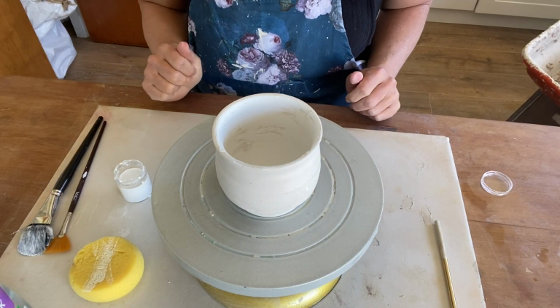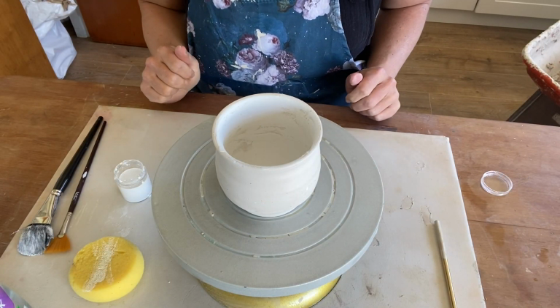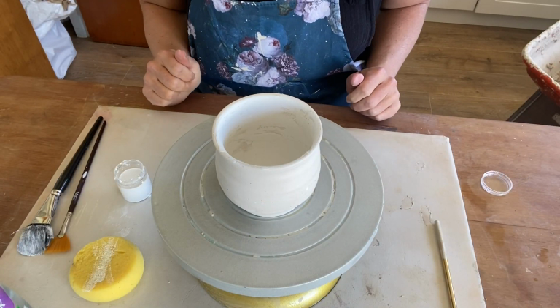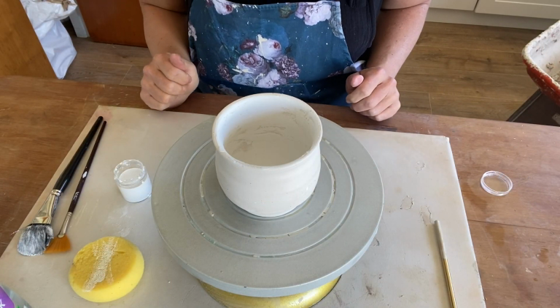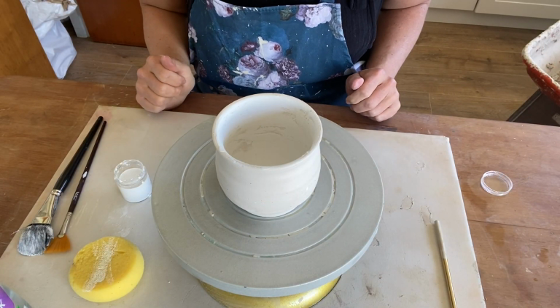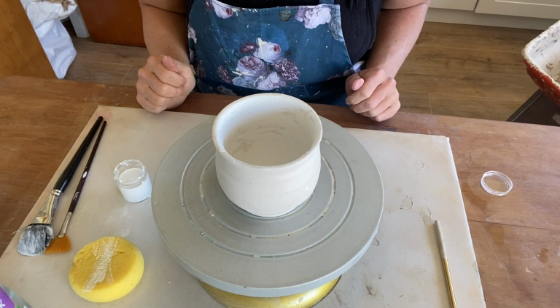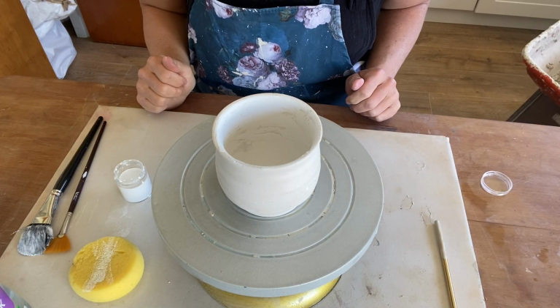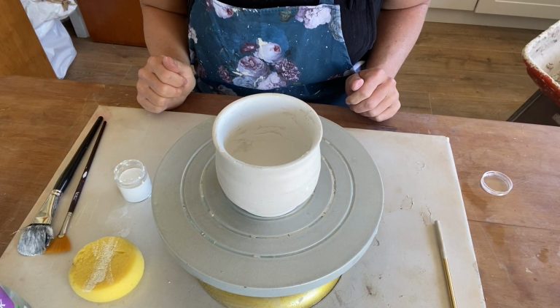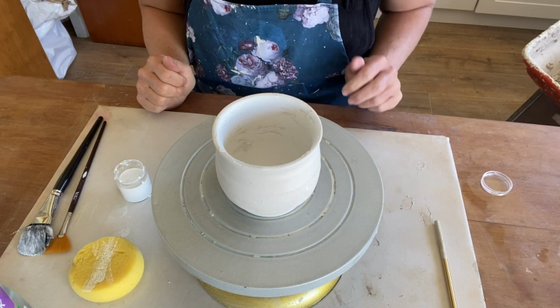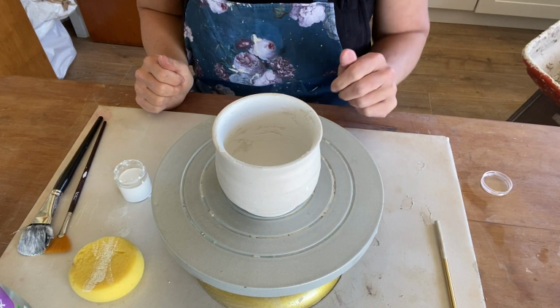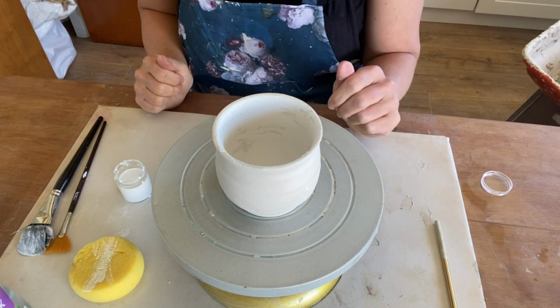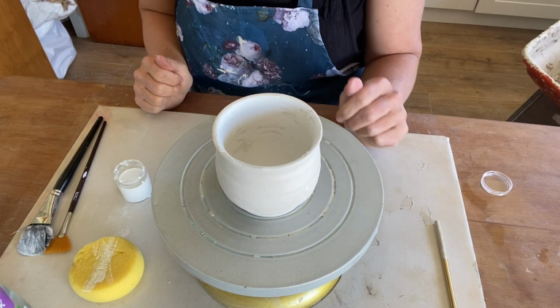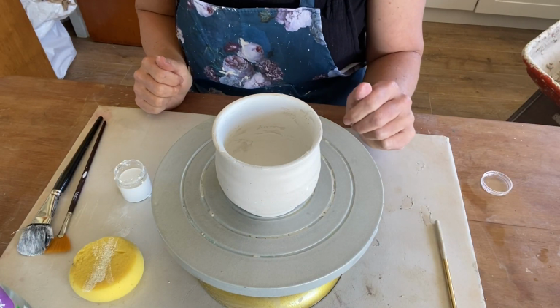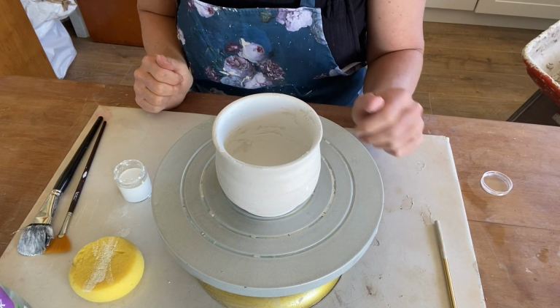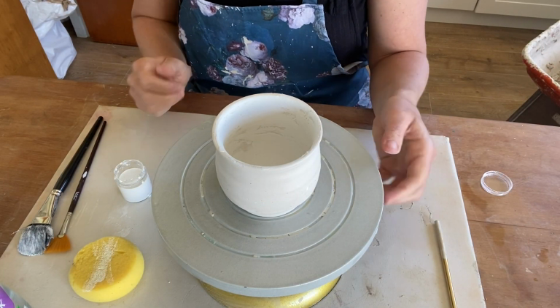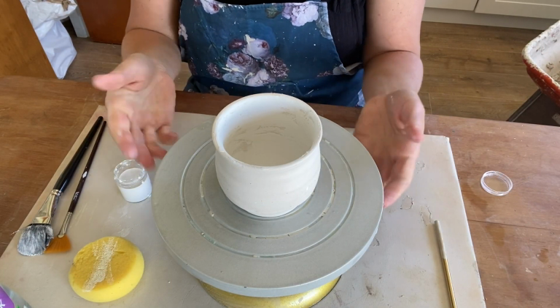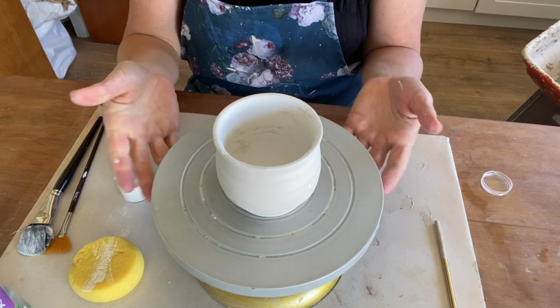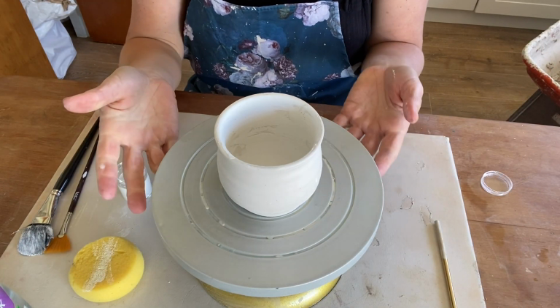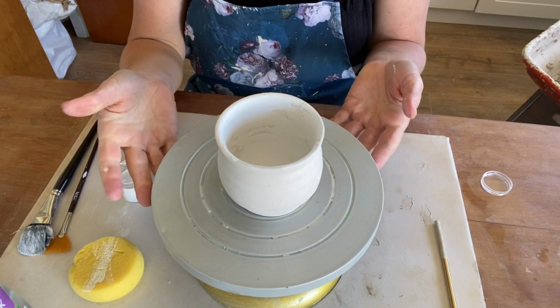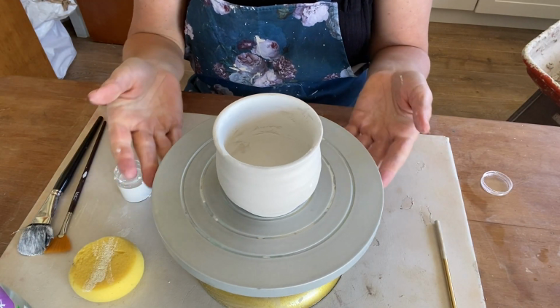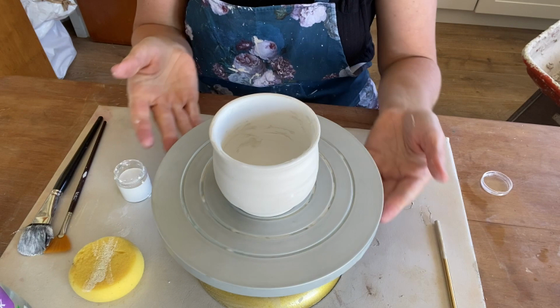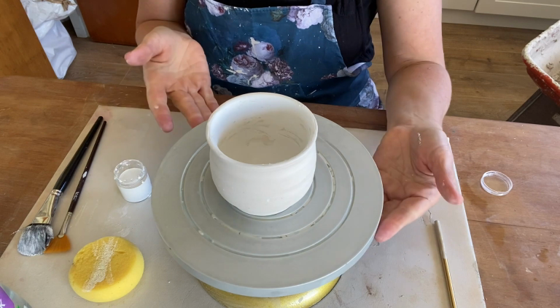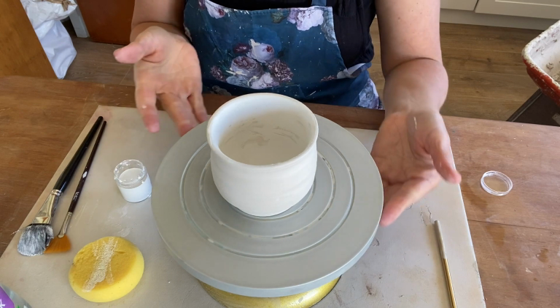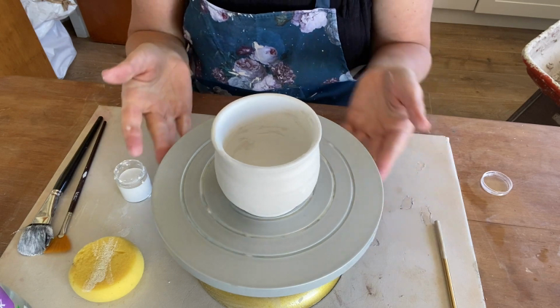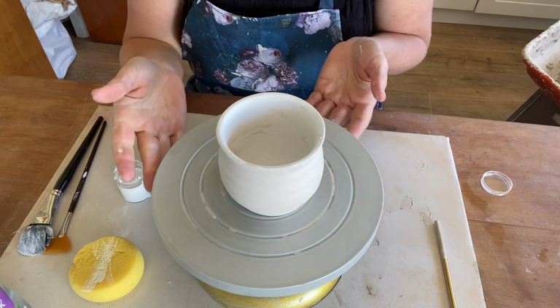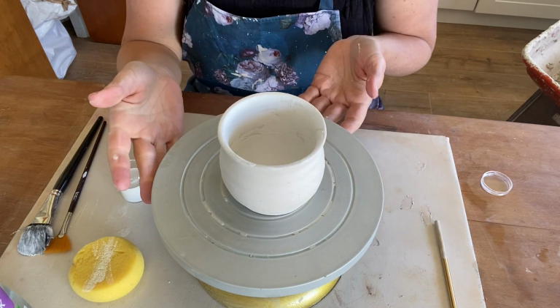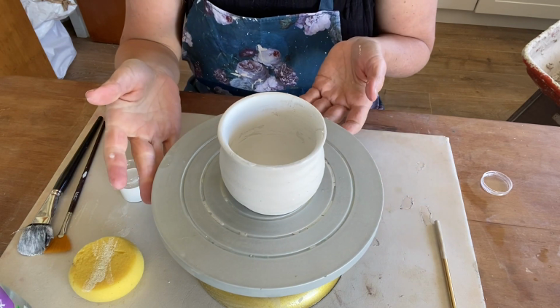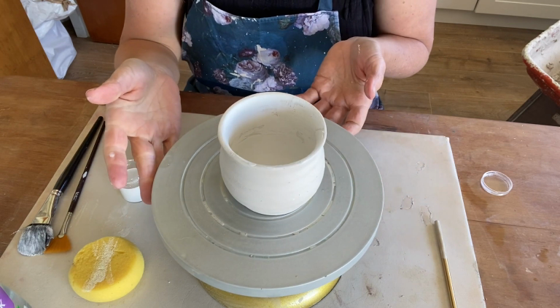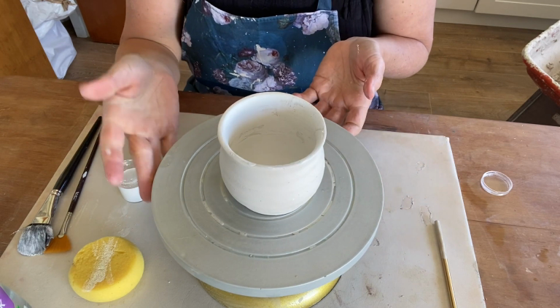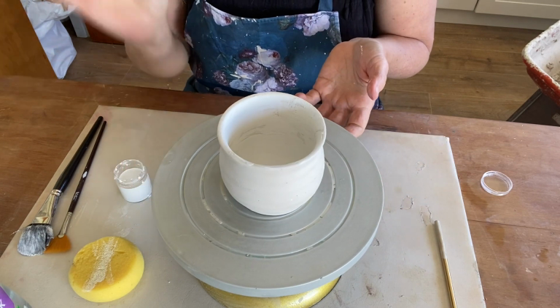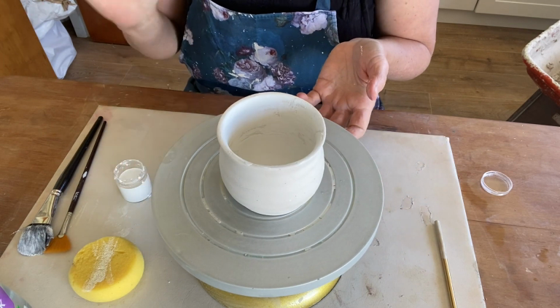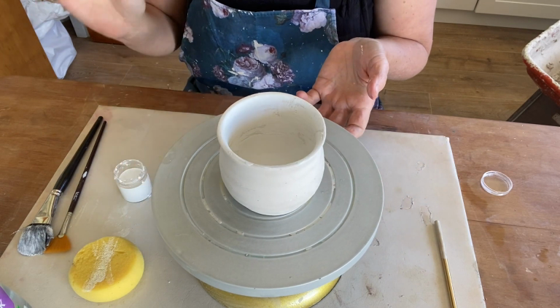Now we're going to glaze the outside of our piece. This is where that turntable comes in handy if you have one.